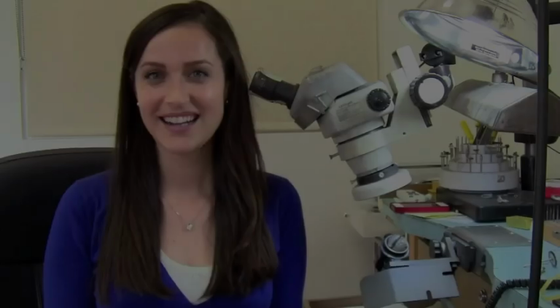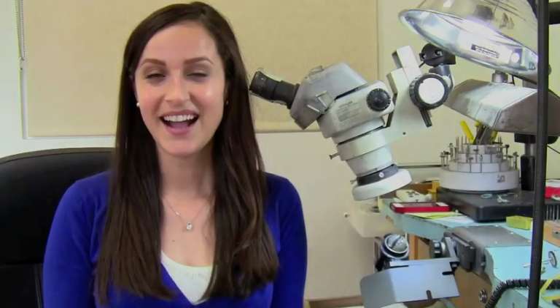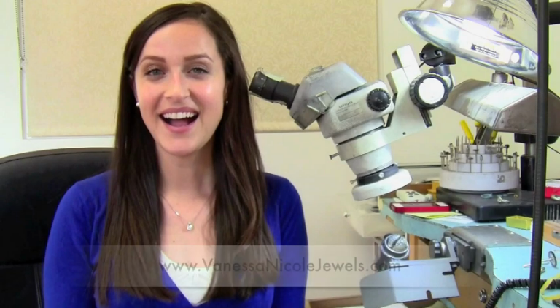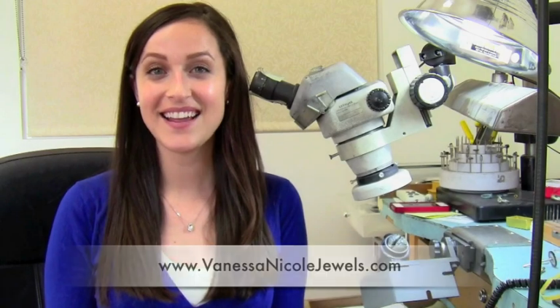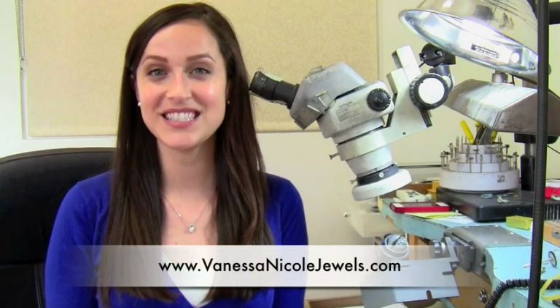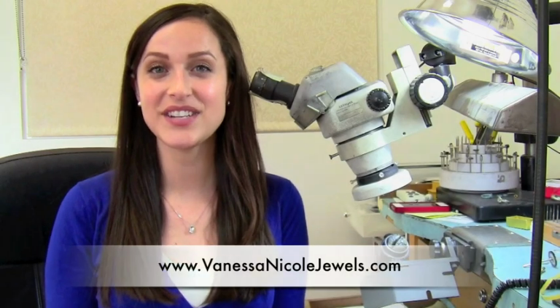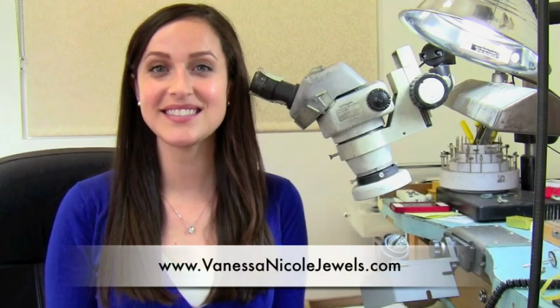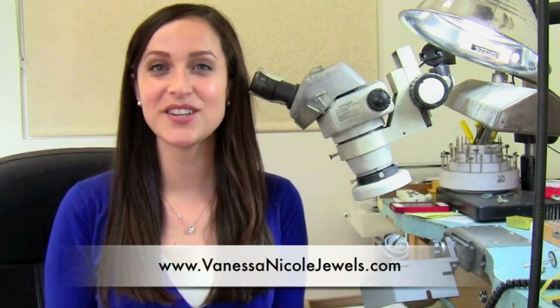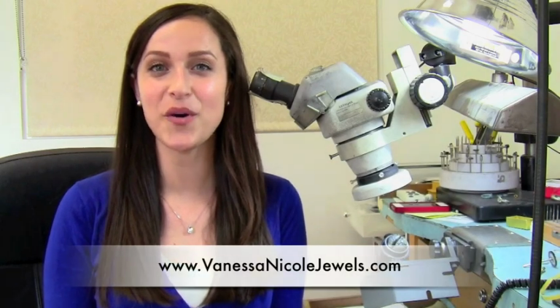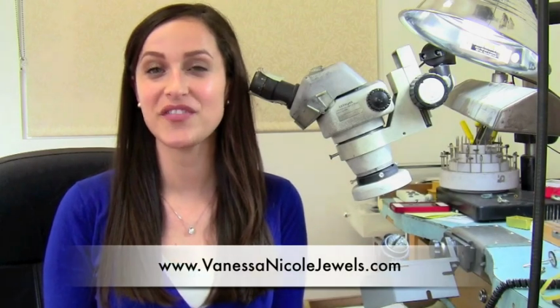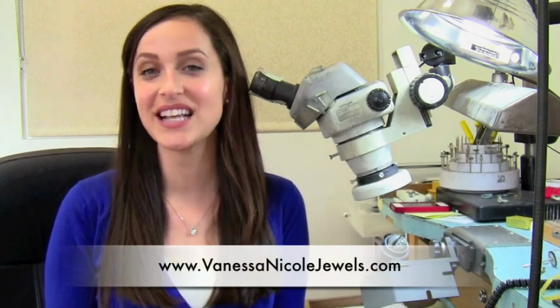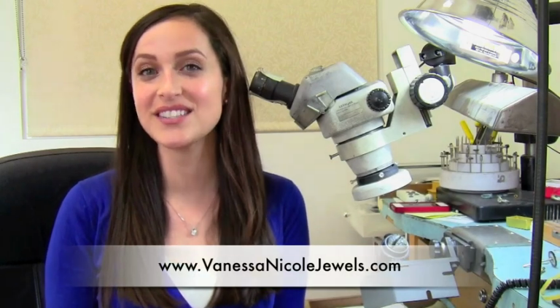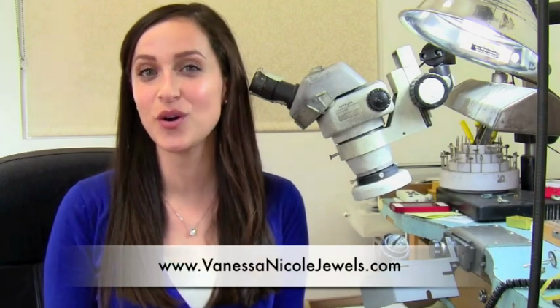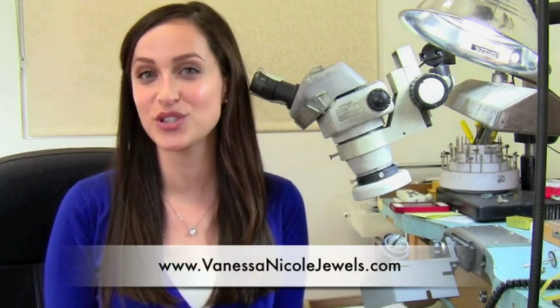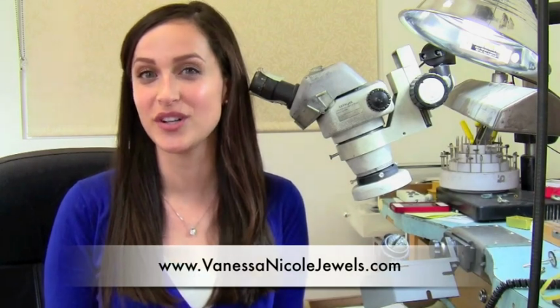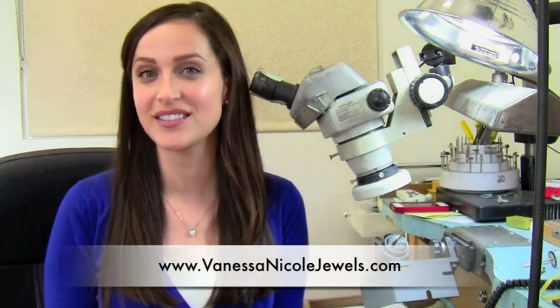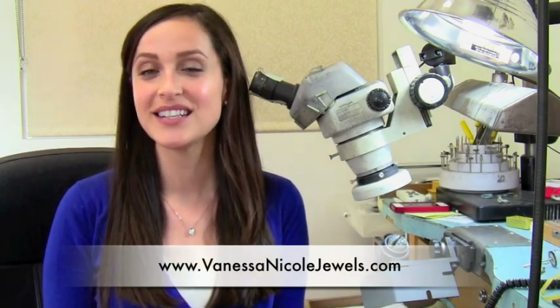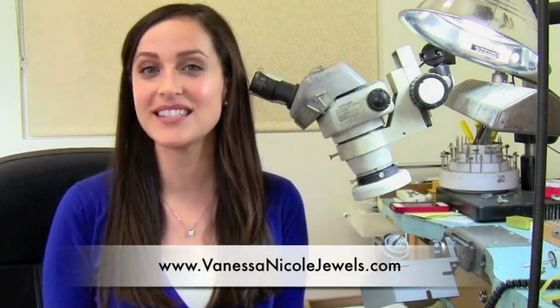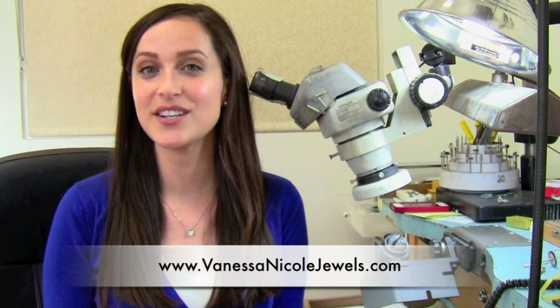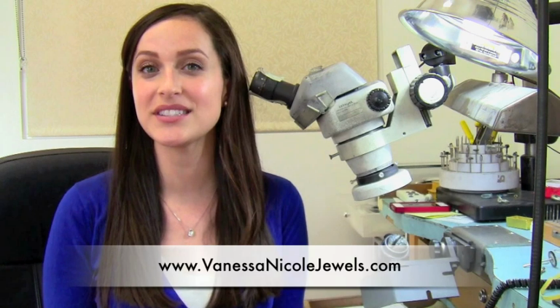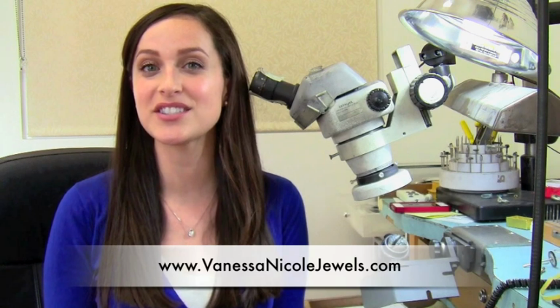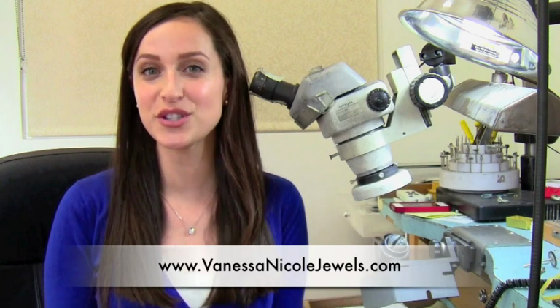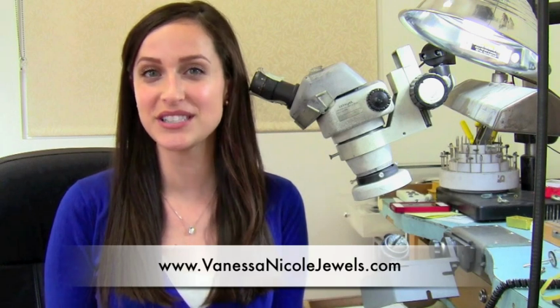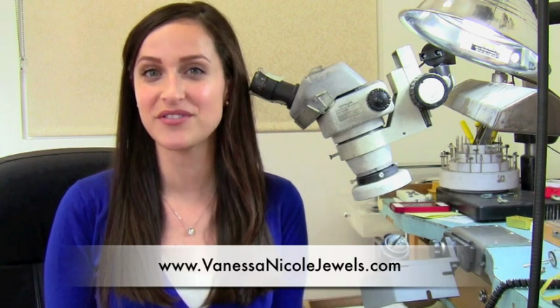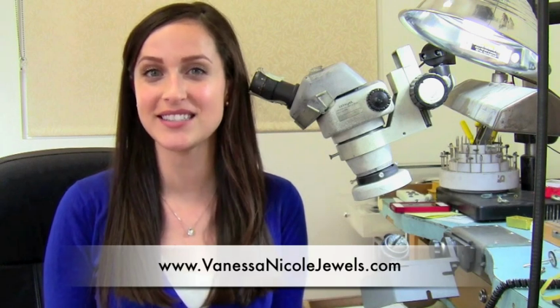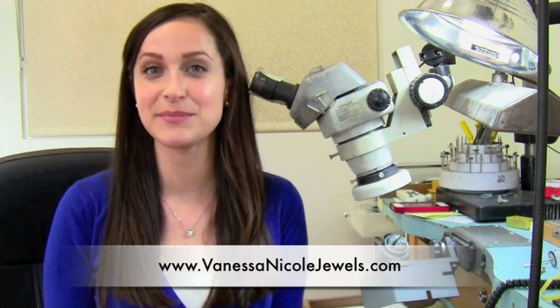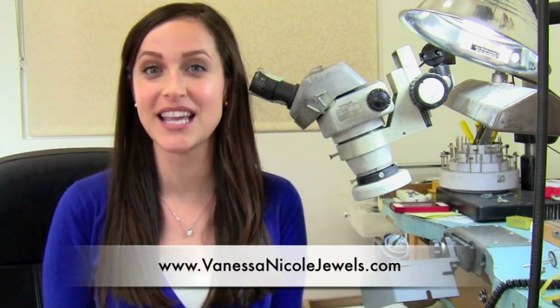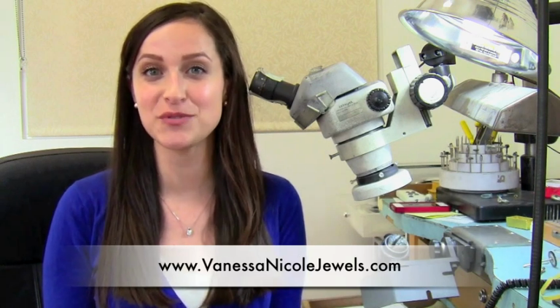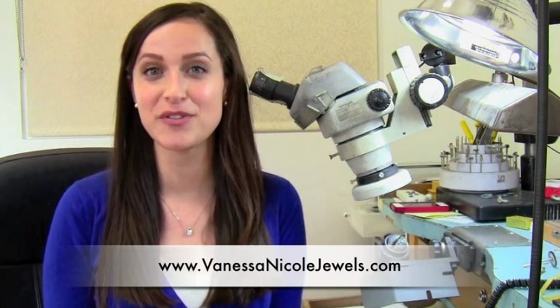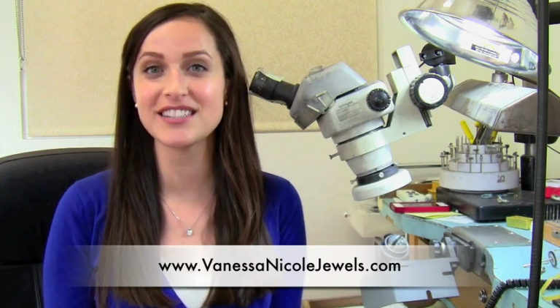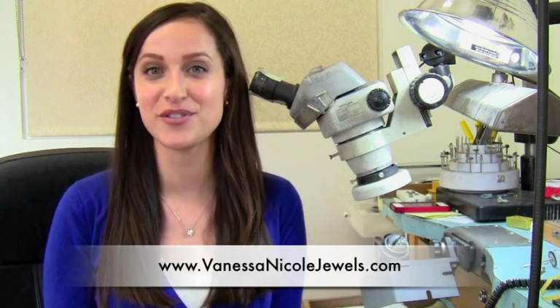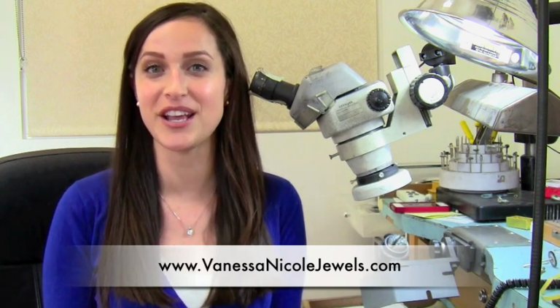Hi, this is Vanessa Nicole with Vanessa Nicole Jewels, San Diego's exclusive custom engagement ring studio.